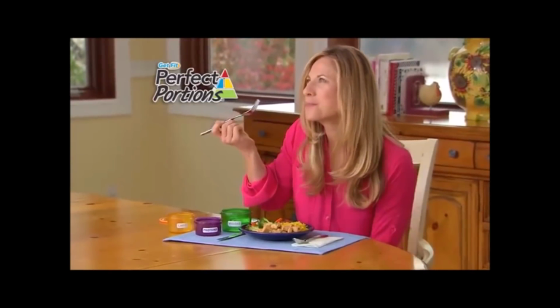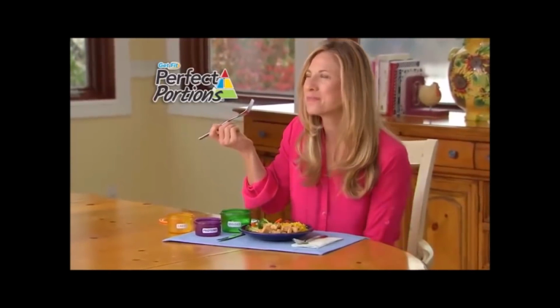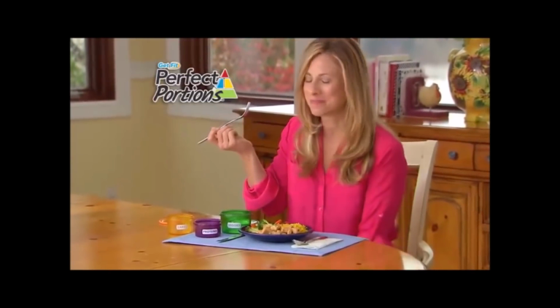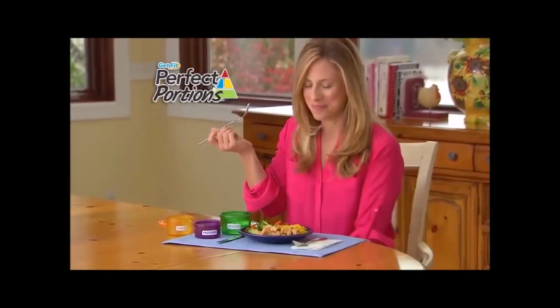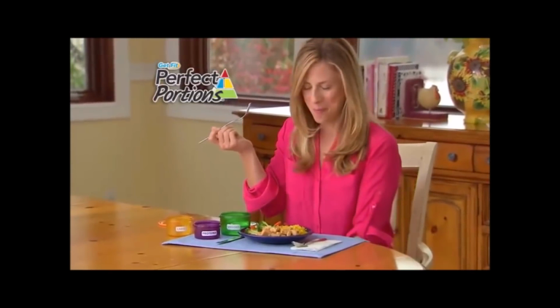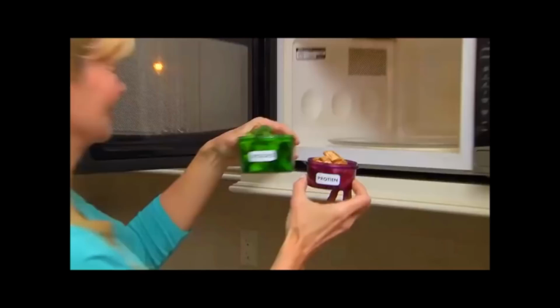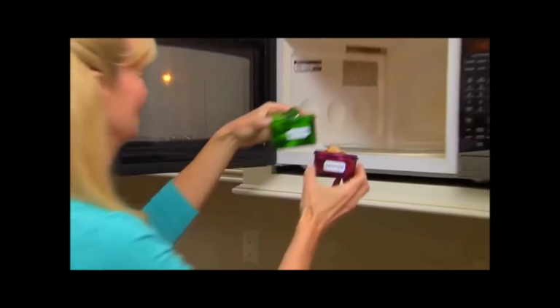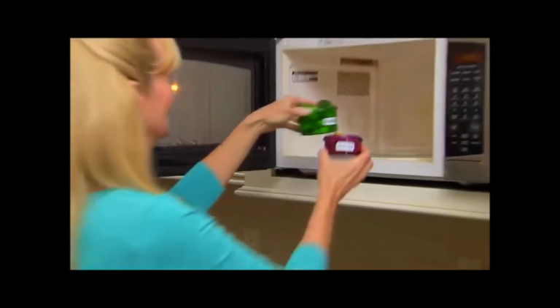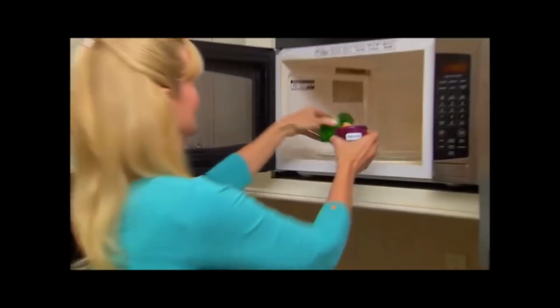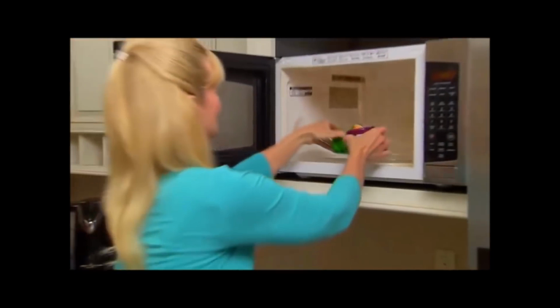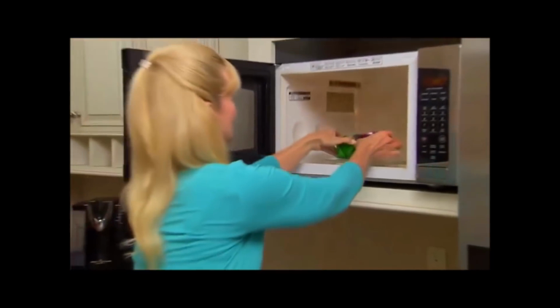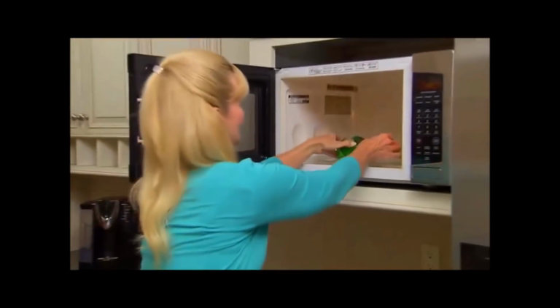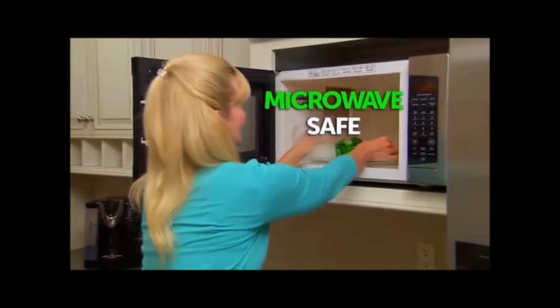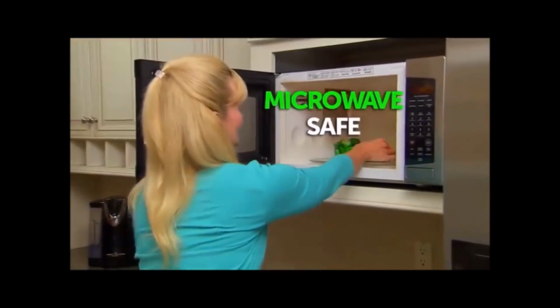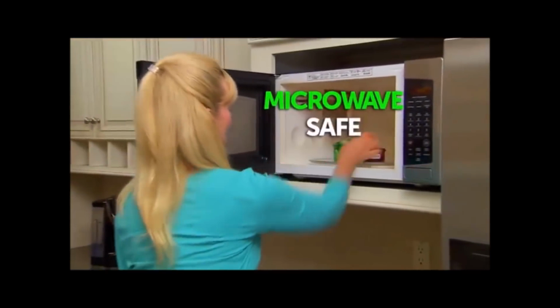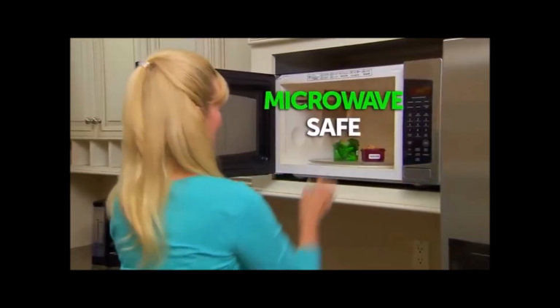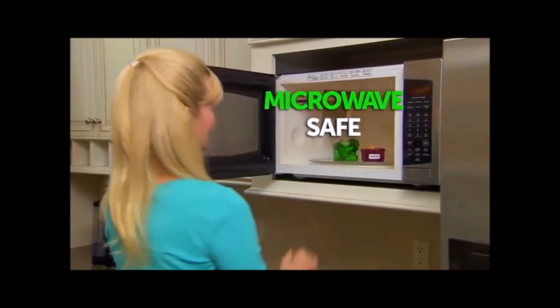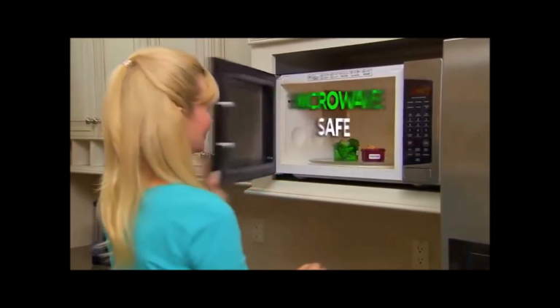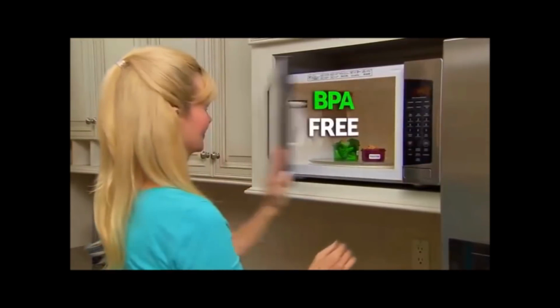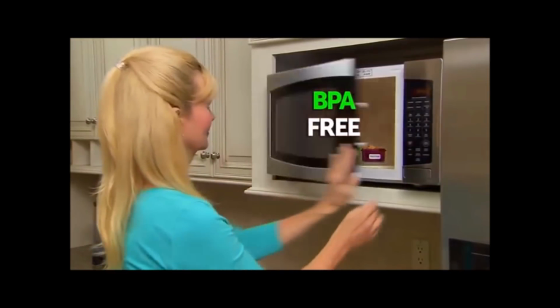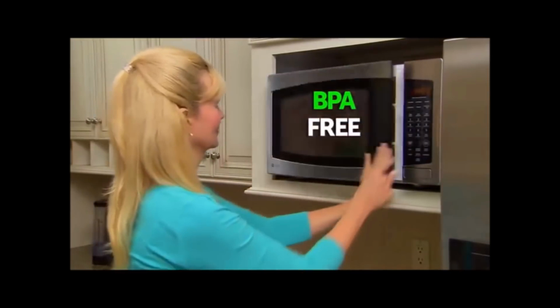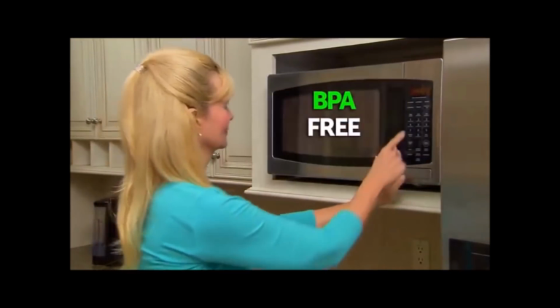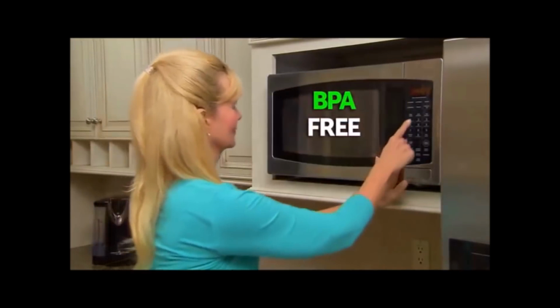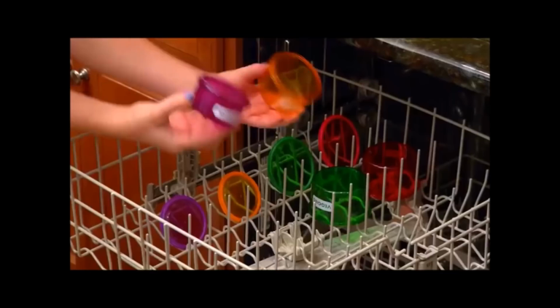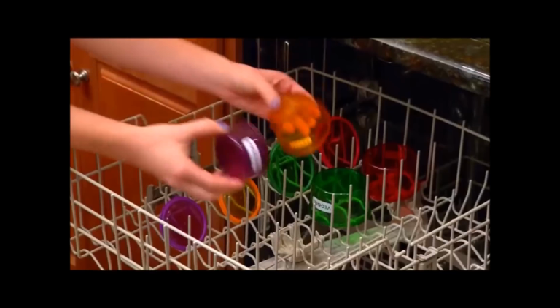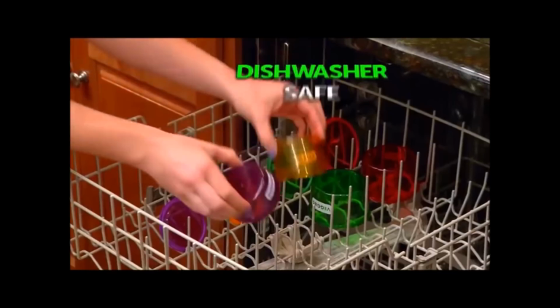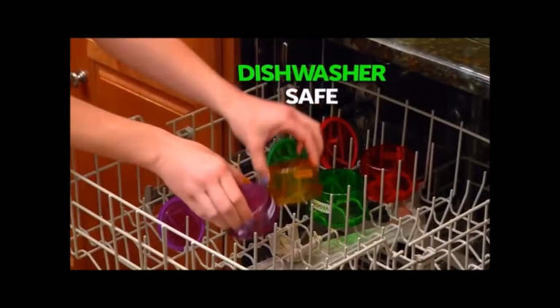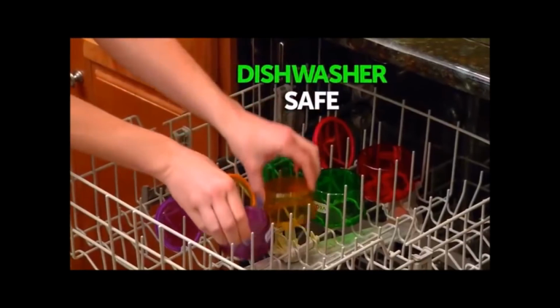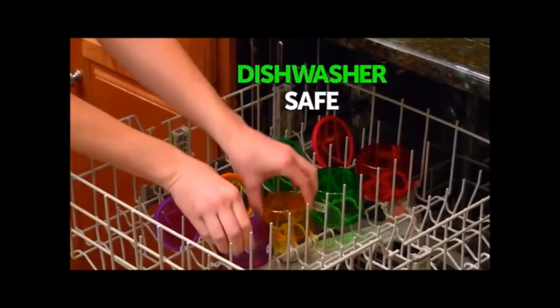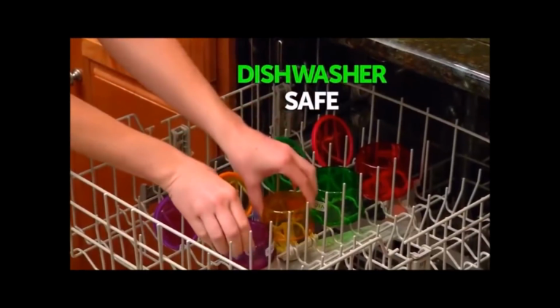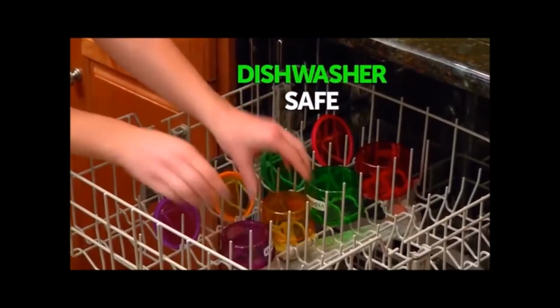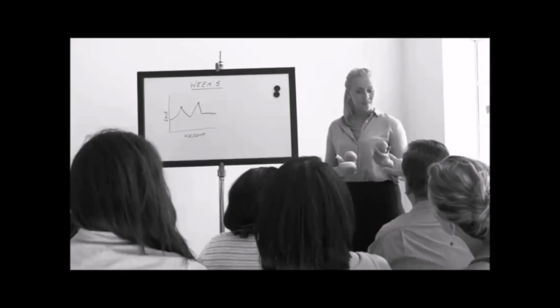Best of all, they're microwave-safe, BPA-free, and dishwasher-safe.